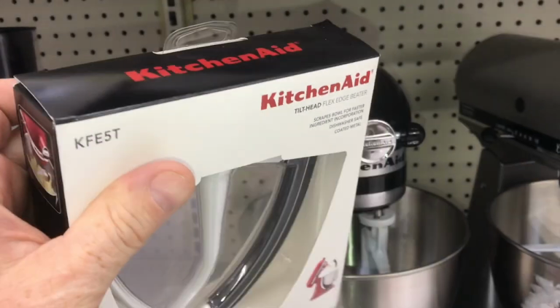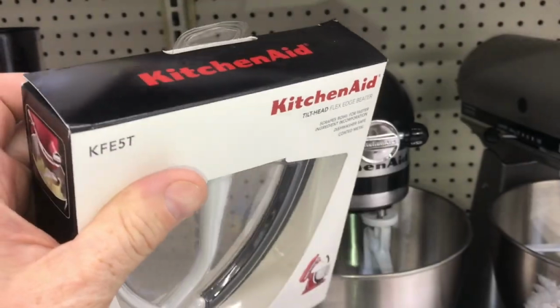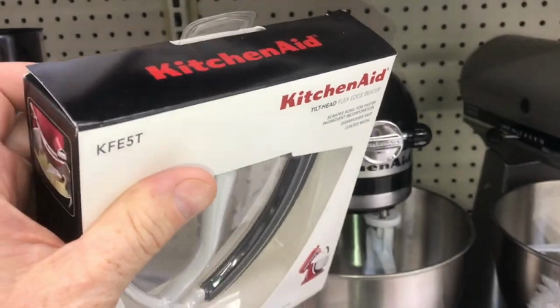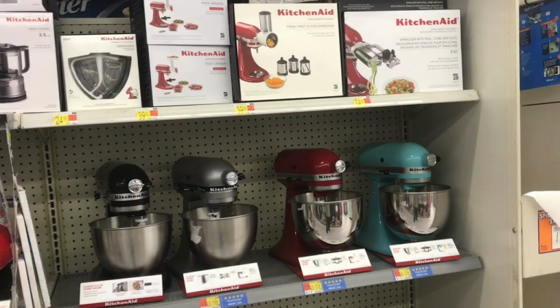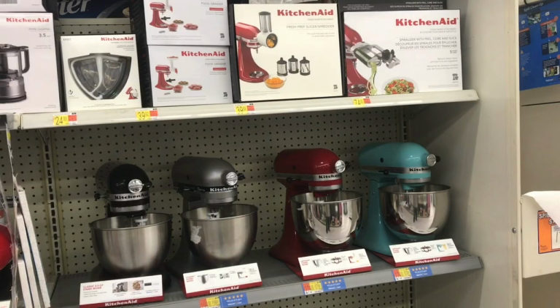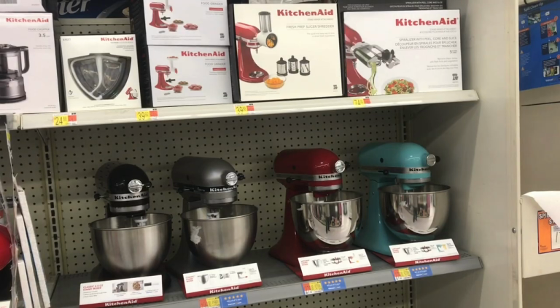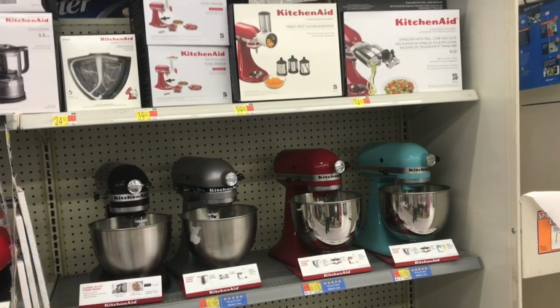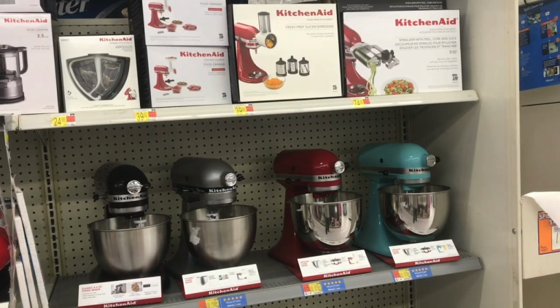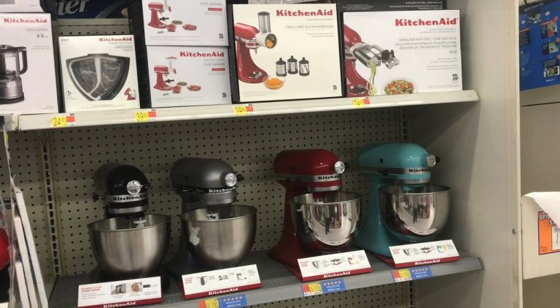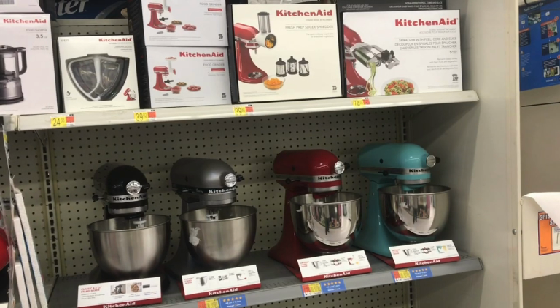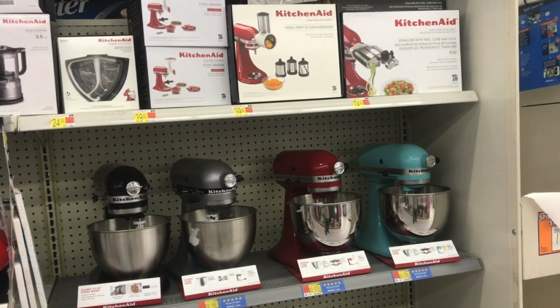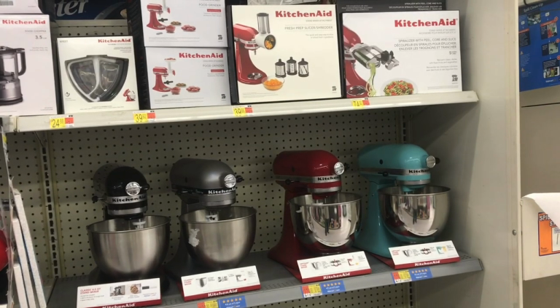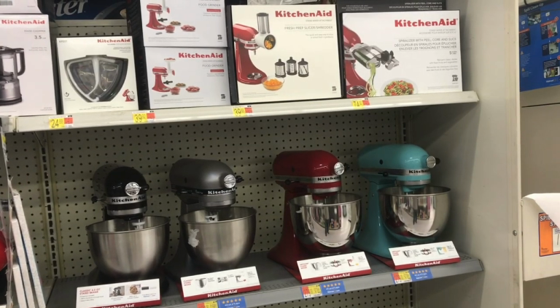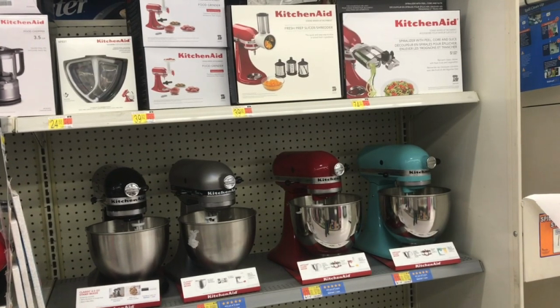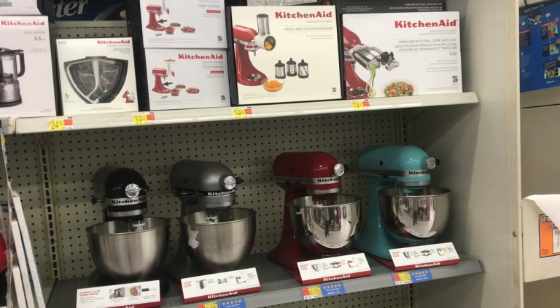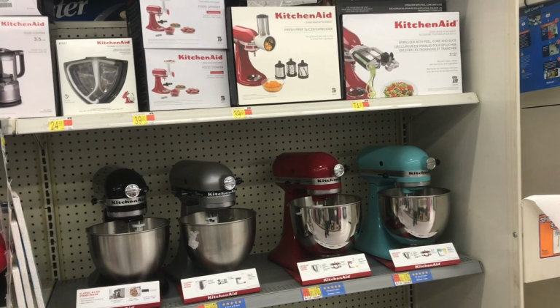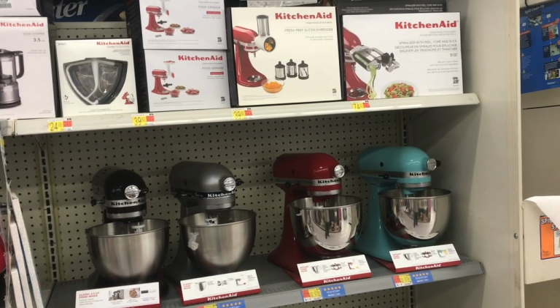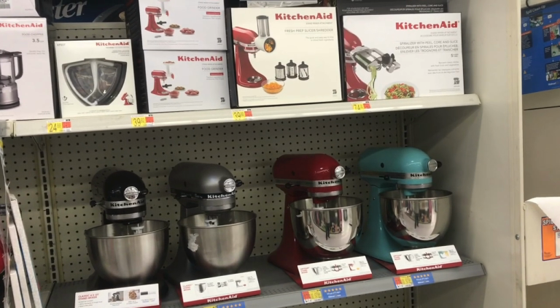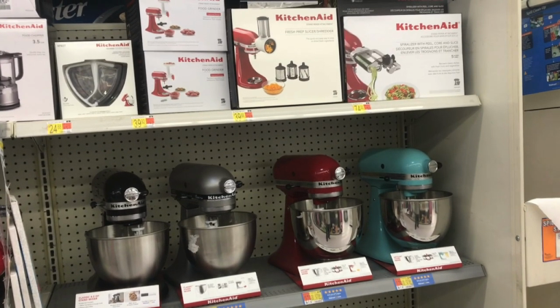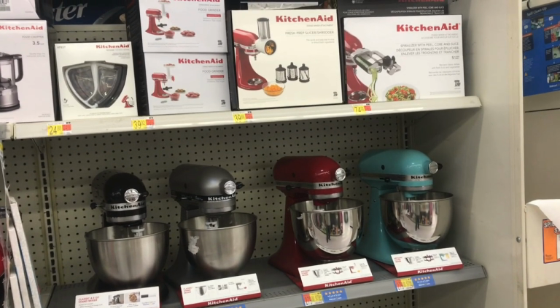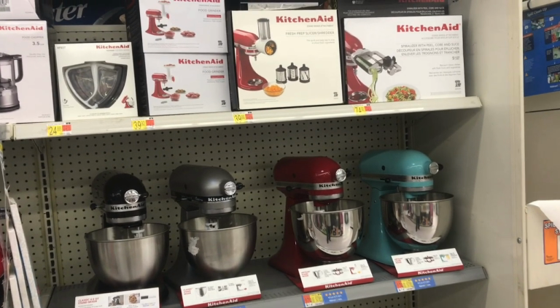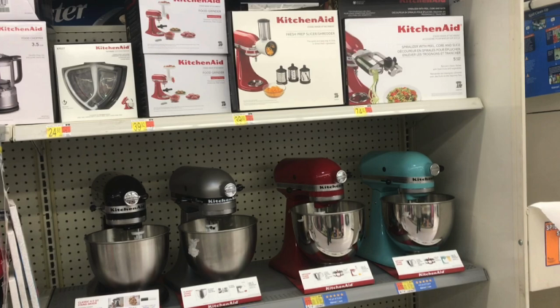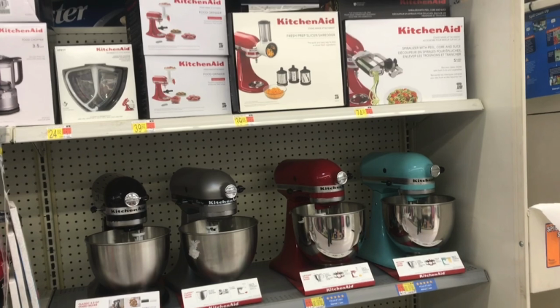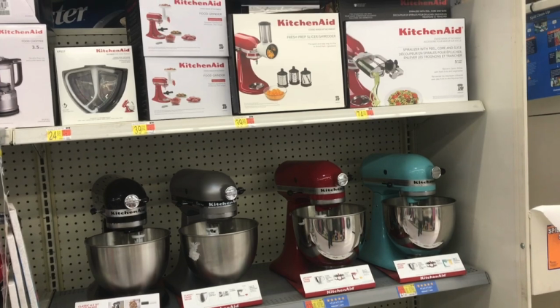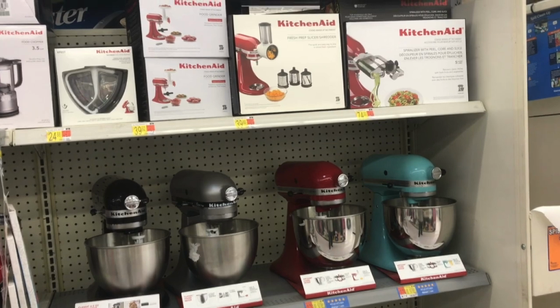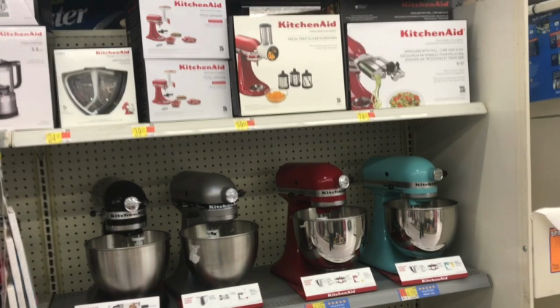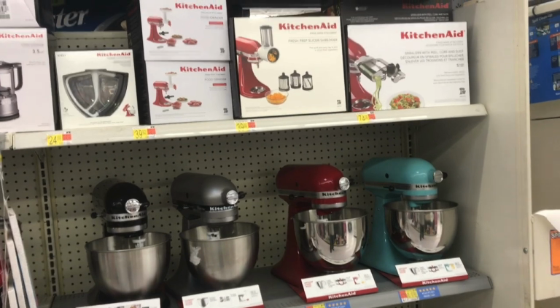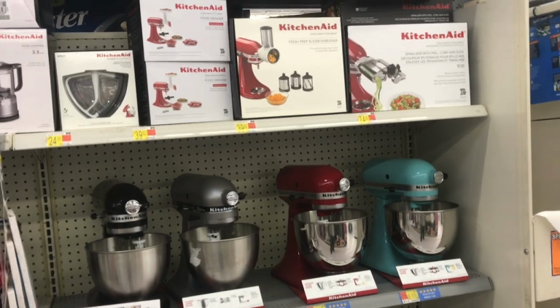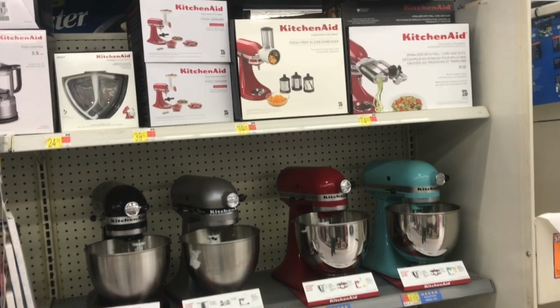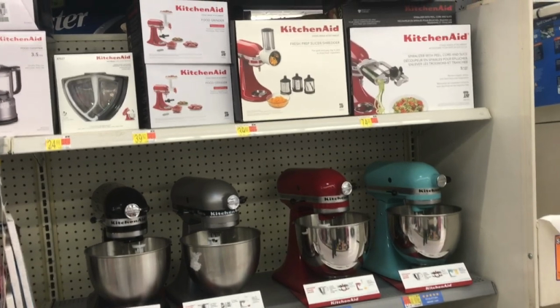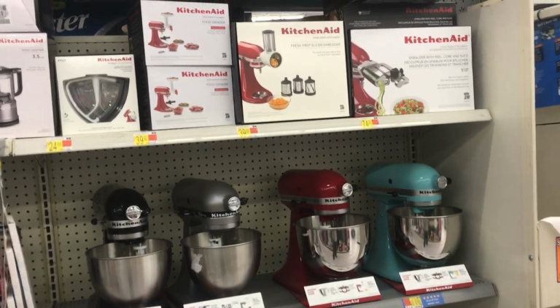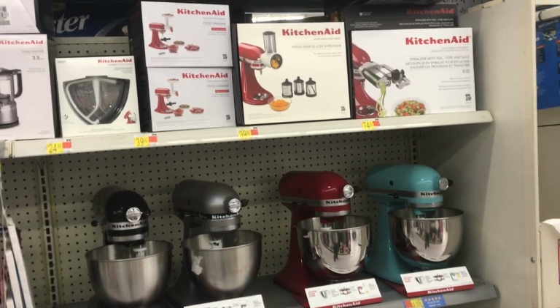Hope you enjoyed checking out some of these KitchenAid mixers. I appreciate your time and thanks for watching.